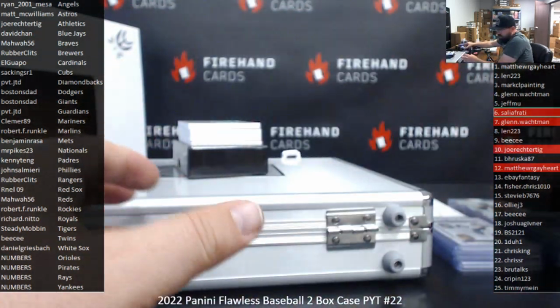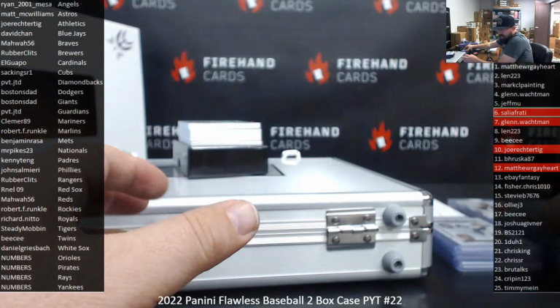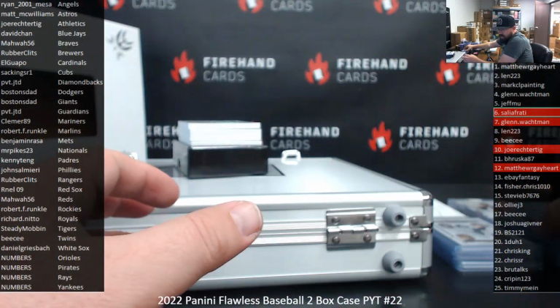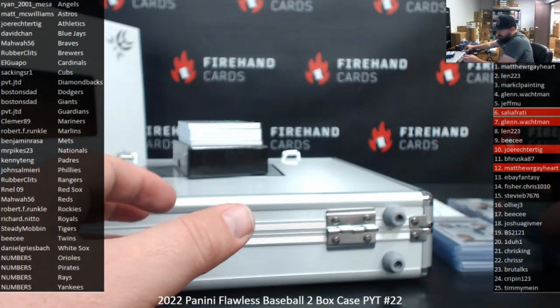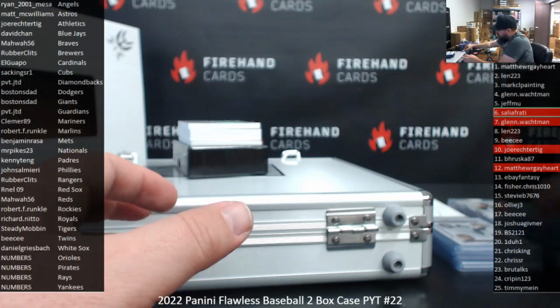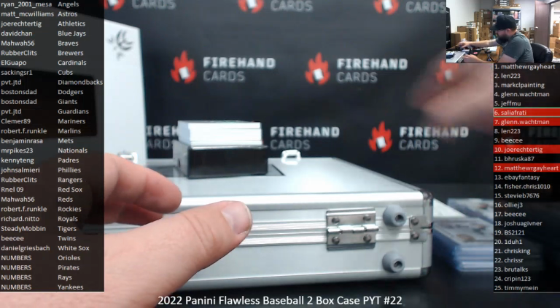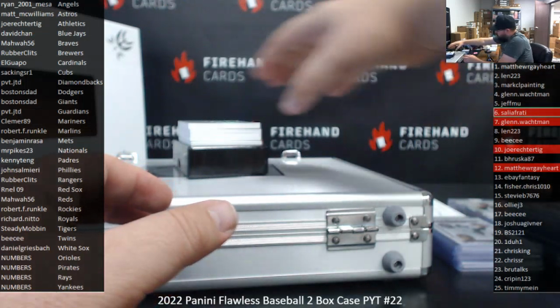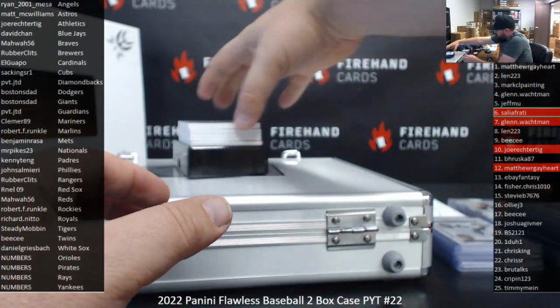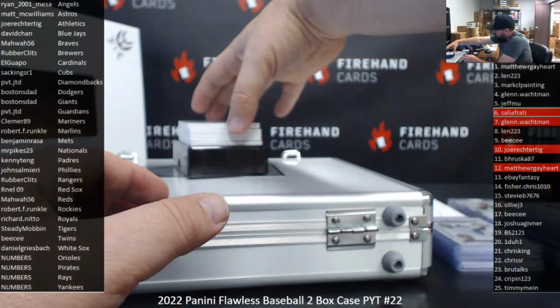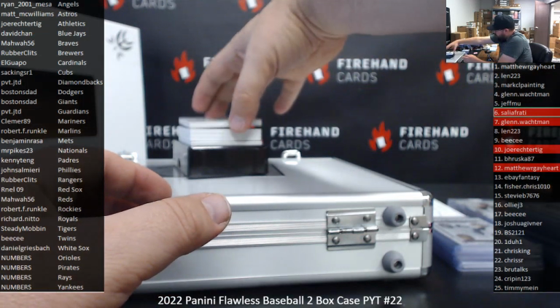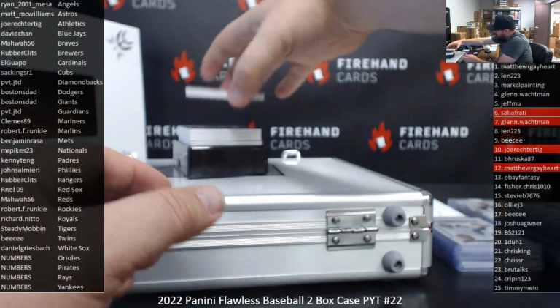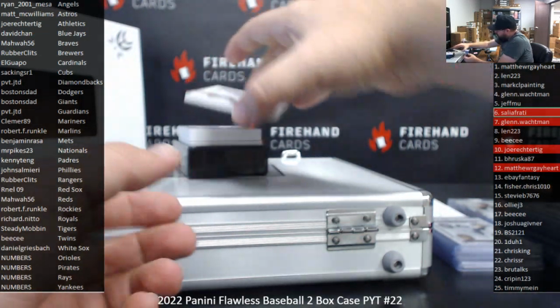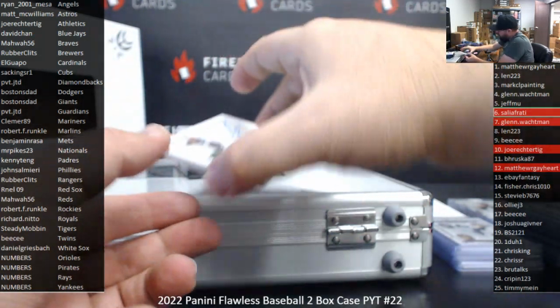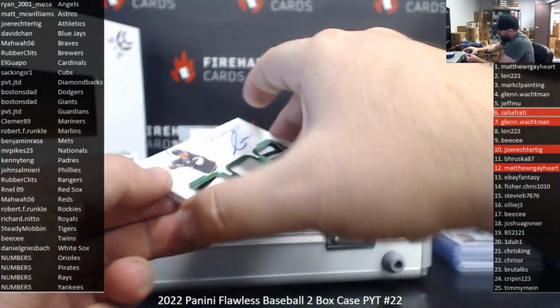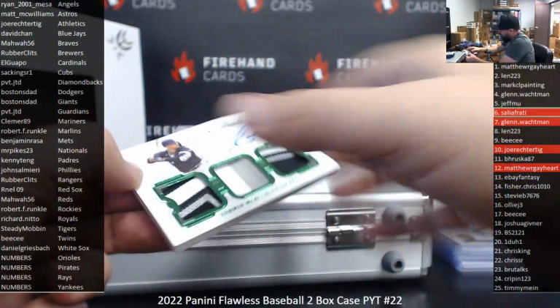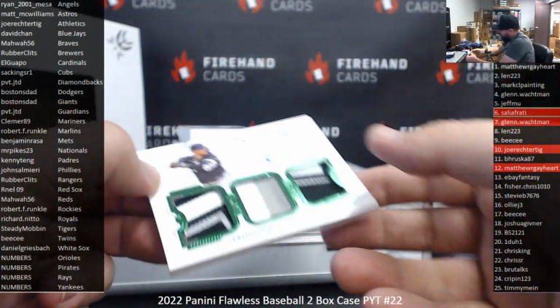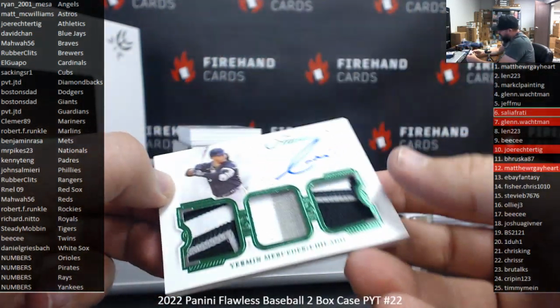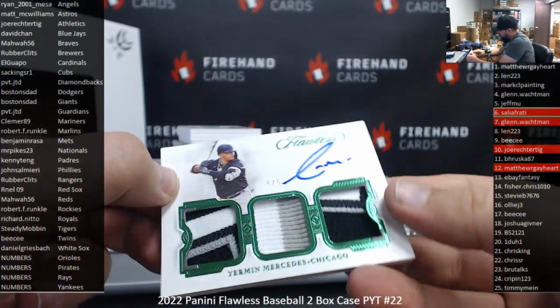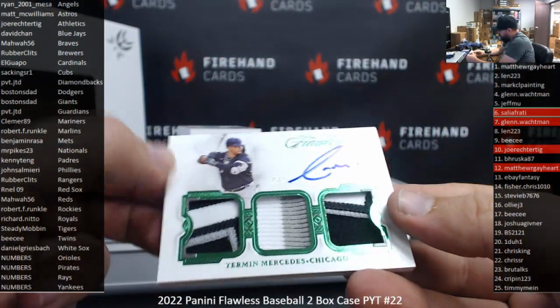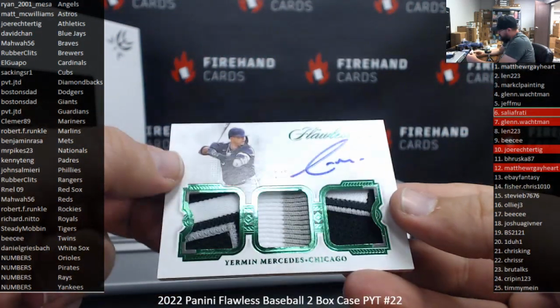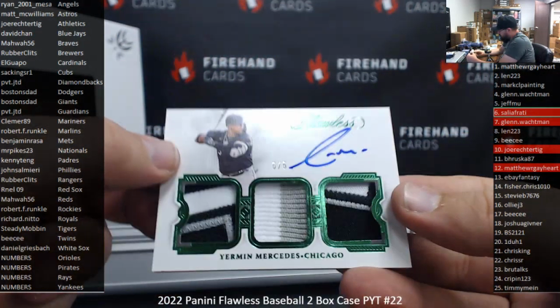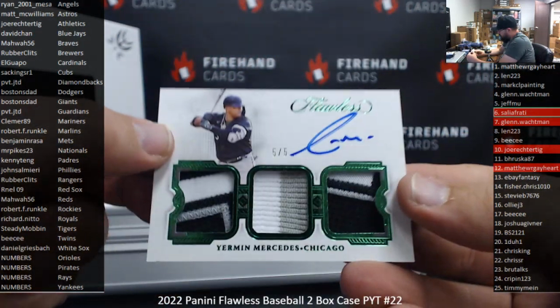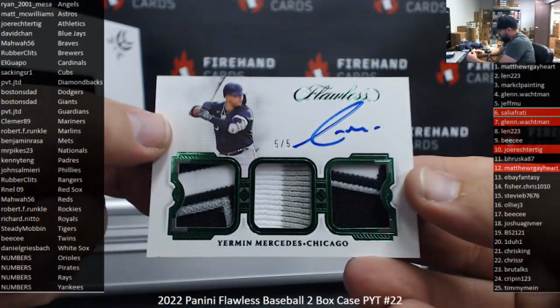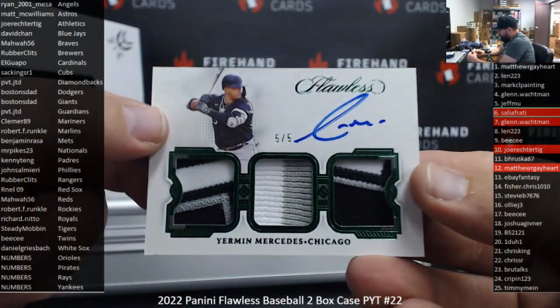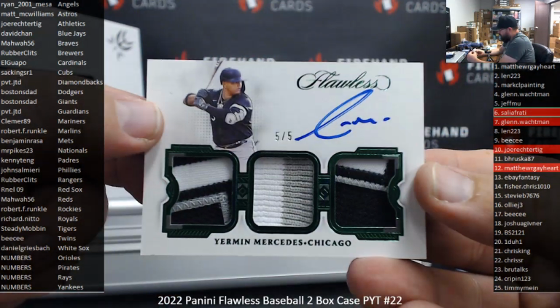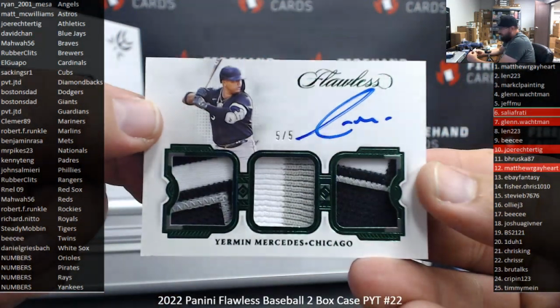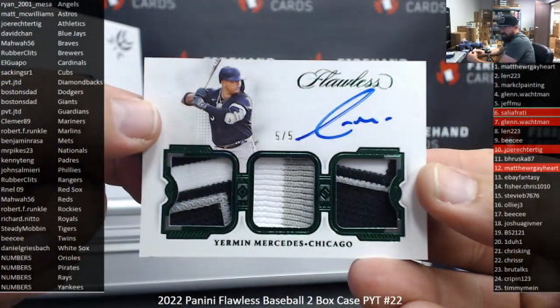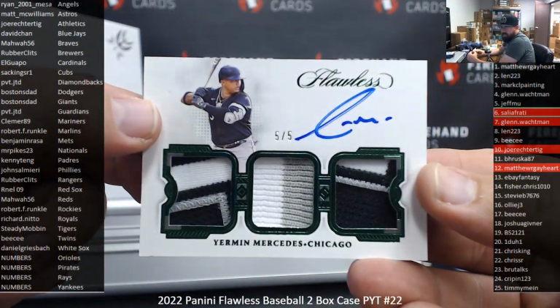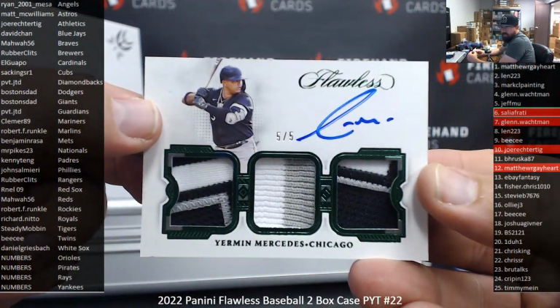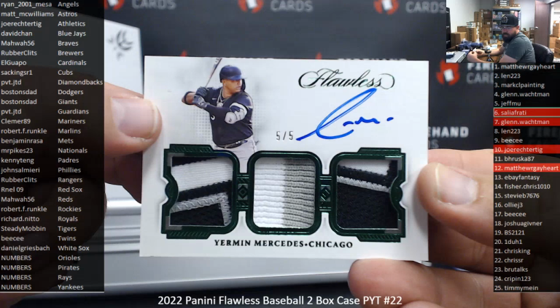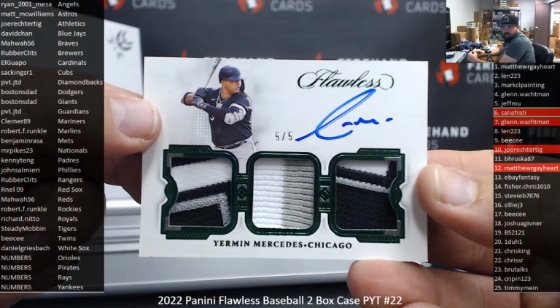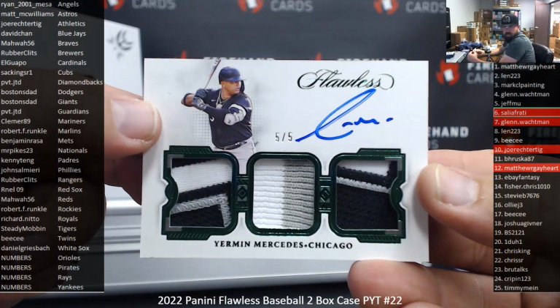Next up is a Green Foil Triple Patch Auto — Yerman Mercedes, White Sox. For Daniel Griesbach.